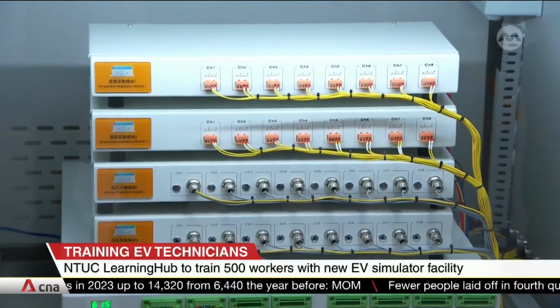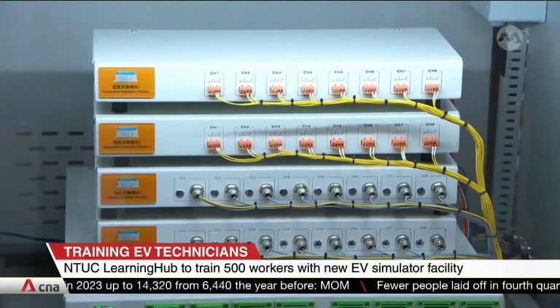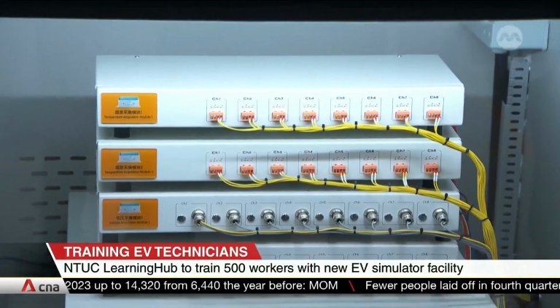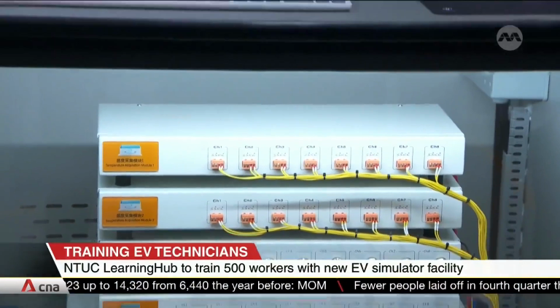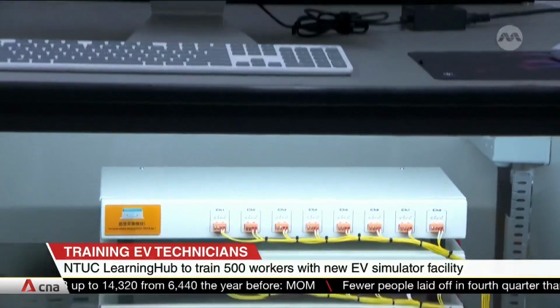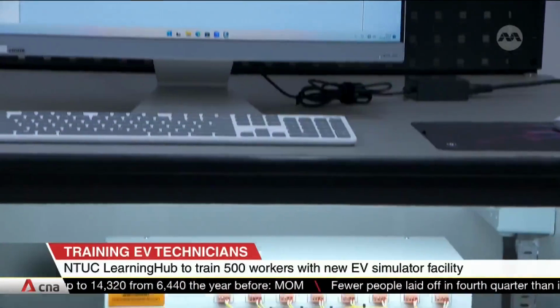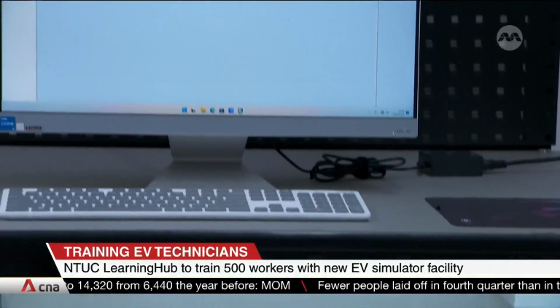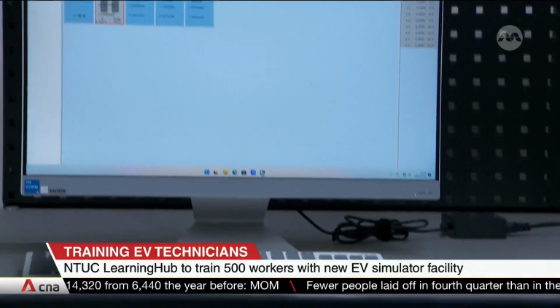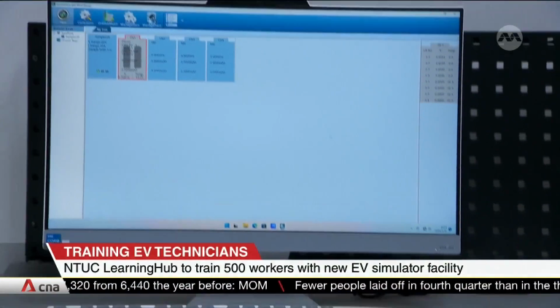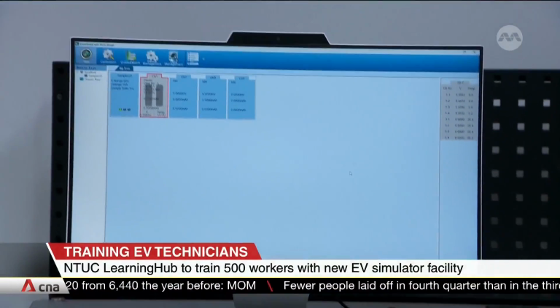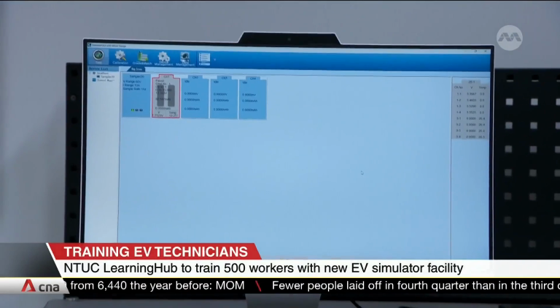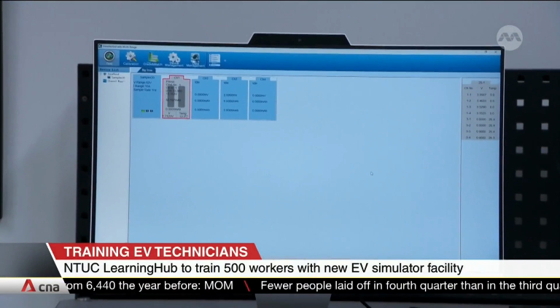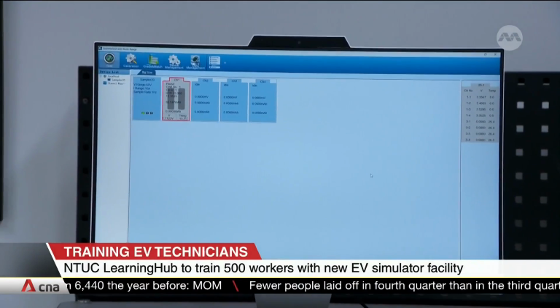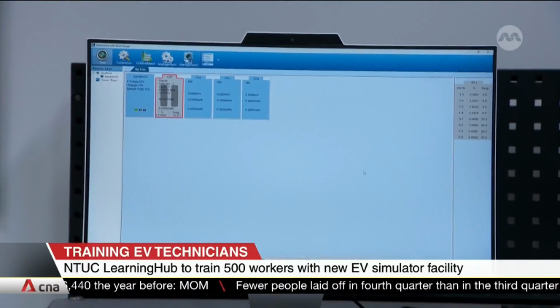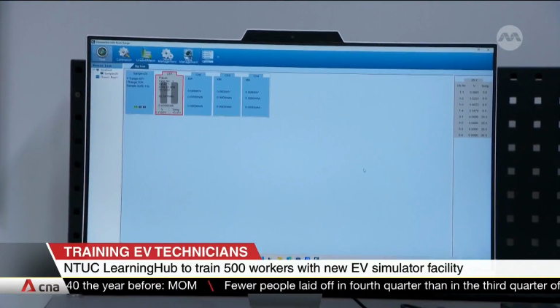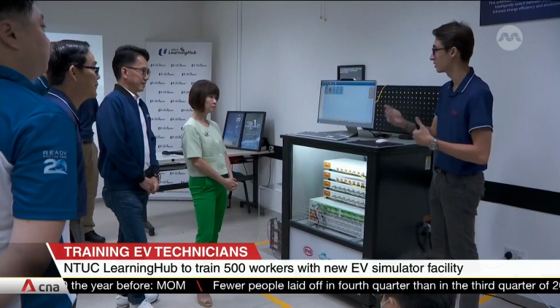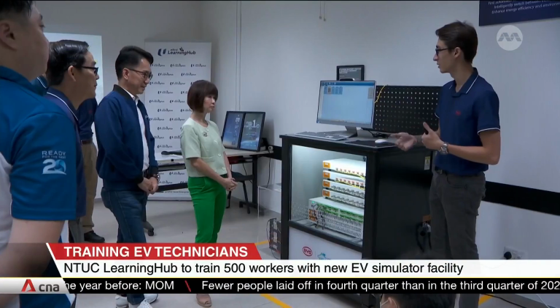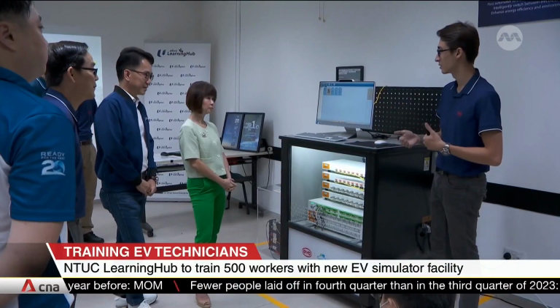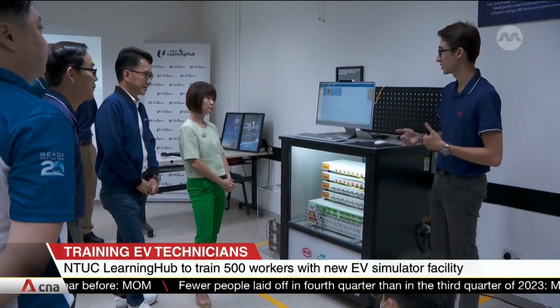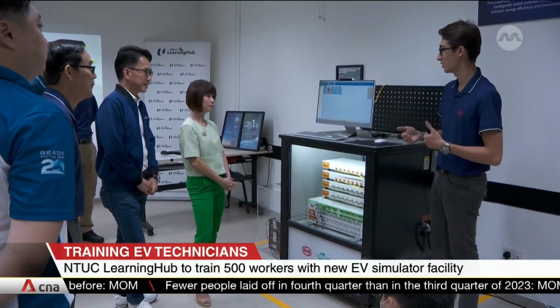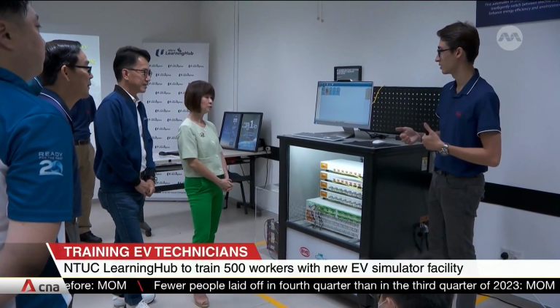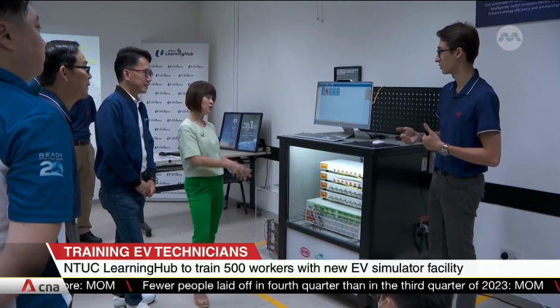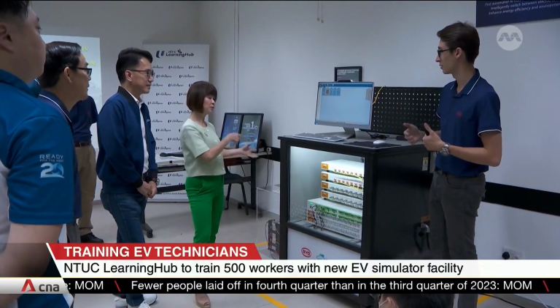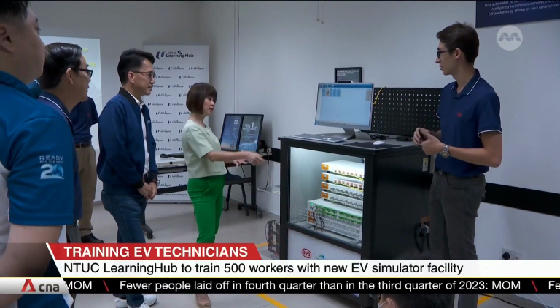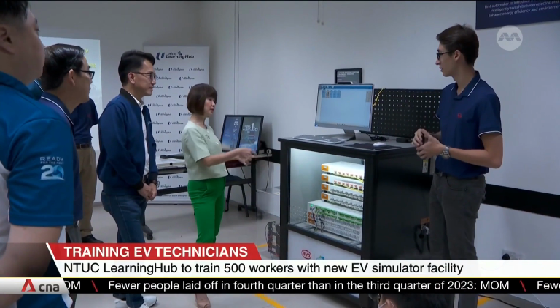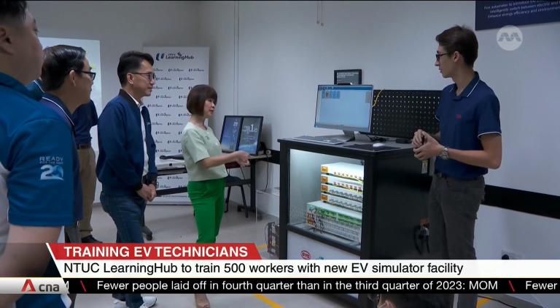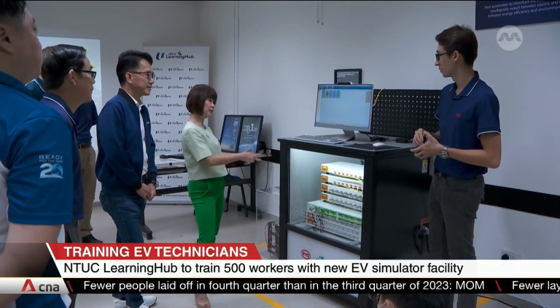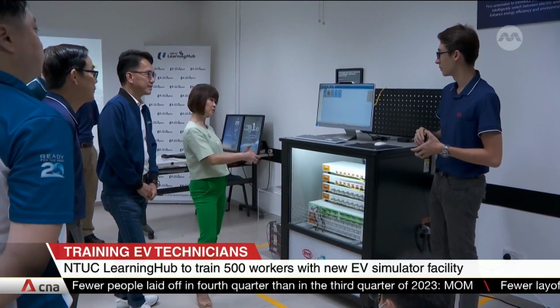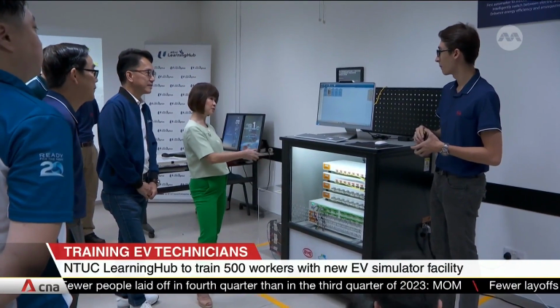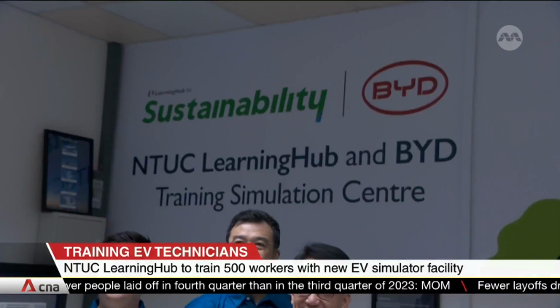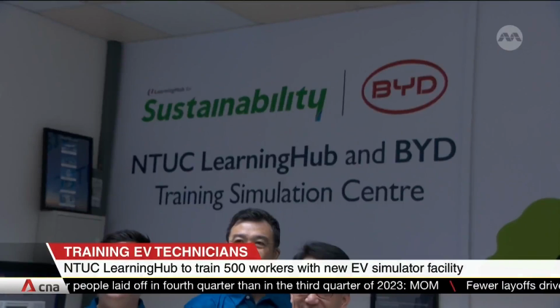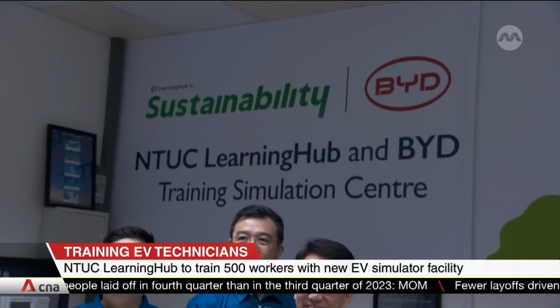Besides hands-on experience with repairs and maintenance, students will also gain knowledge in EV working principles and safety requirements.